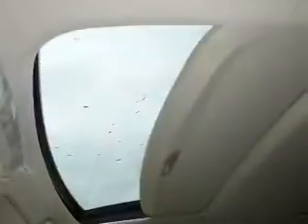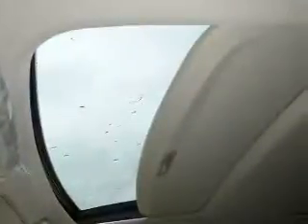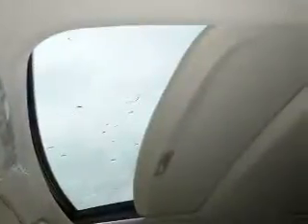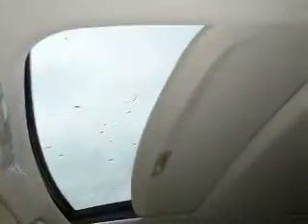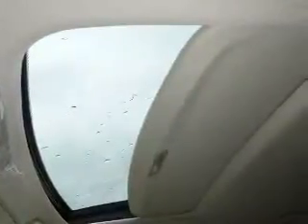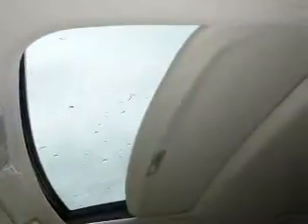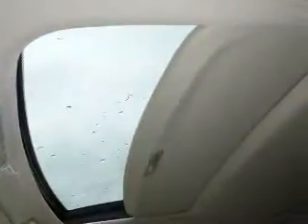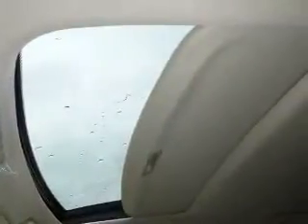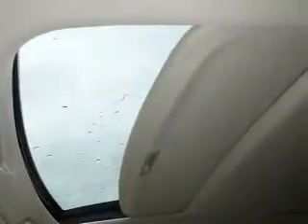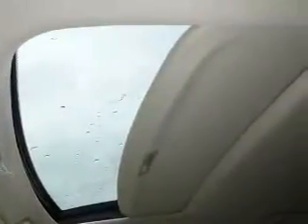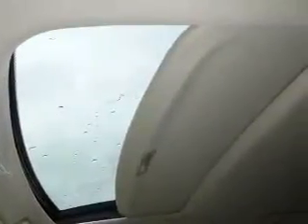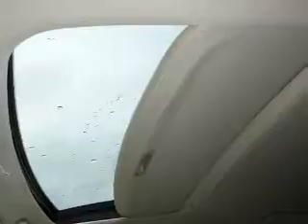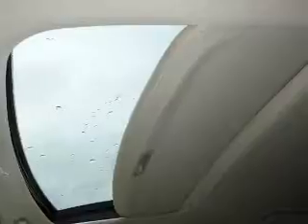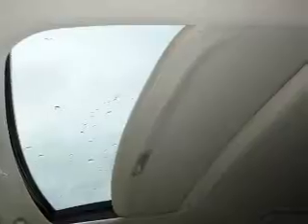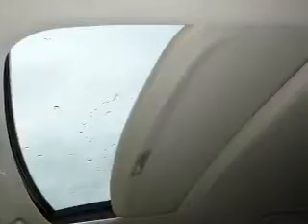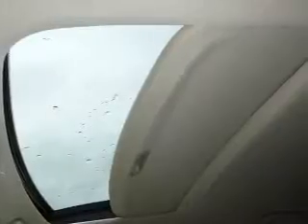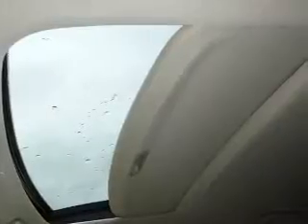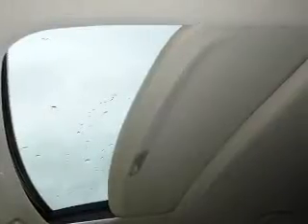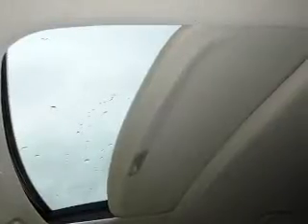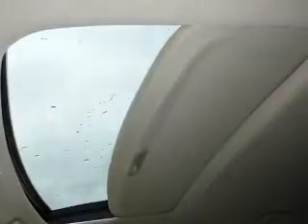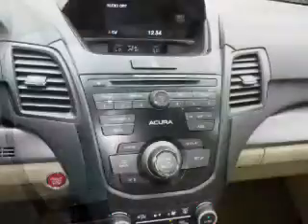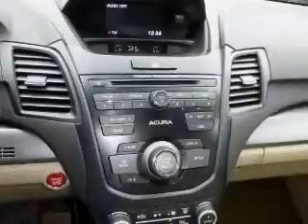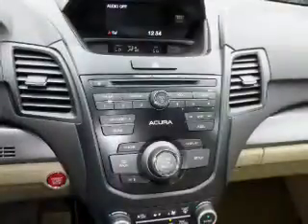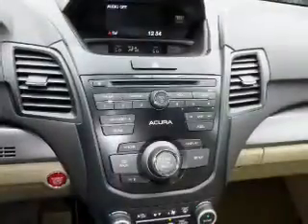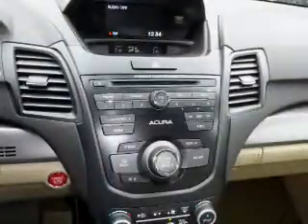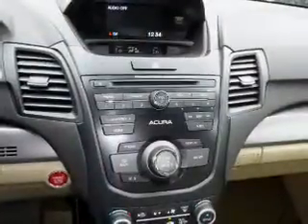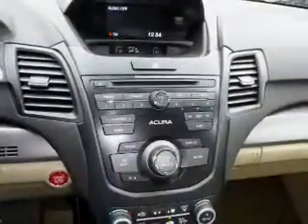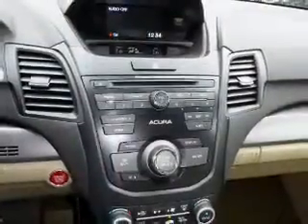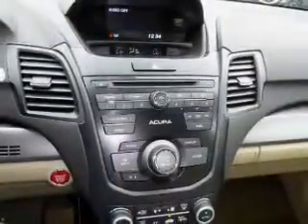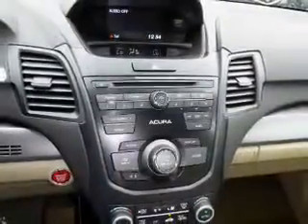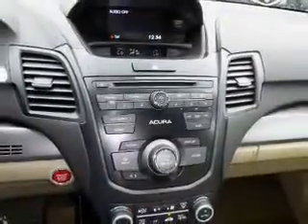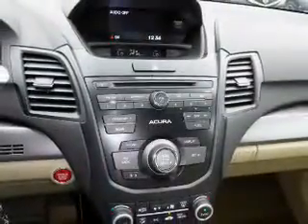Also featured are push button start, automatic climate control, a backup camera, curtain head airbags — great quality at a great price.